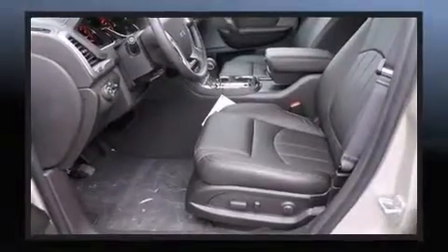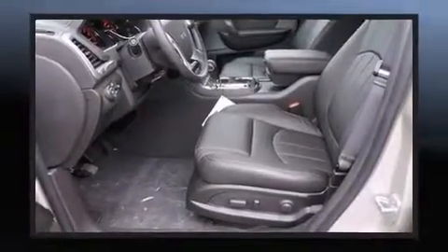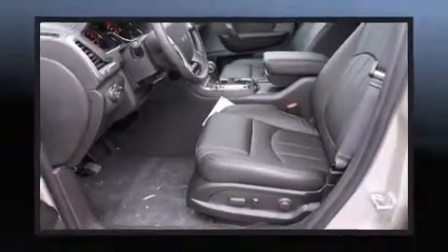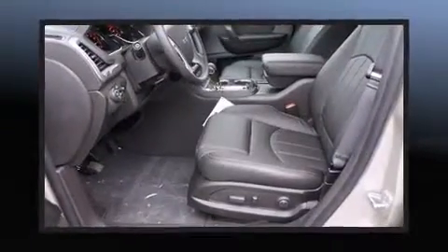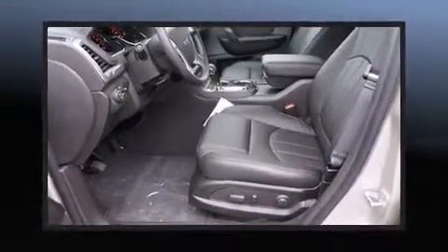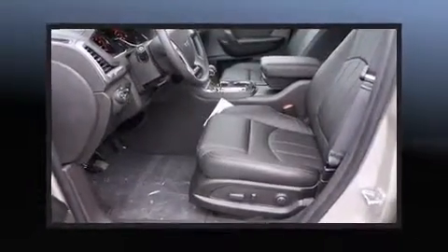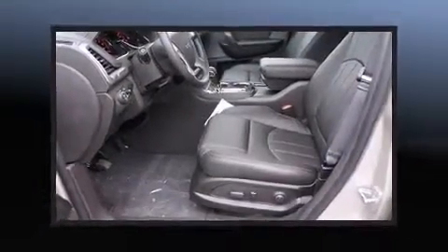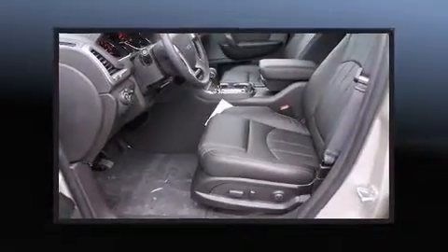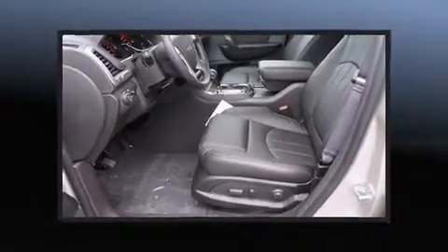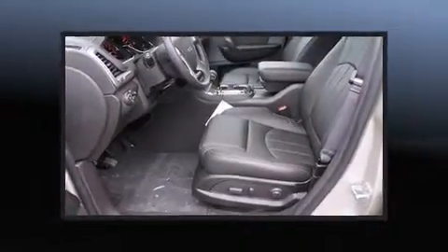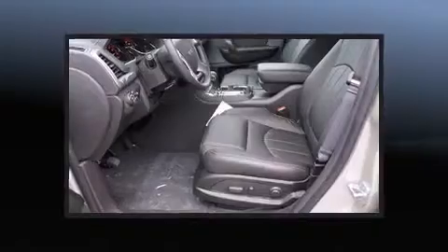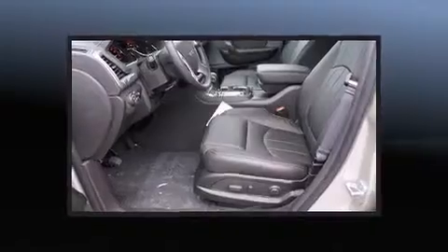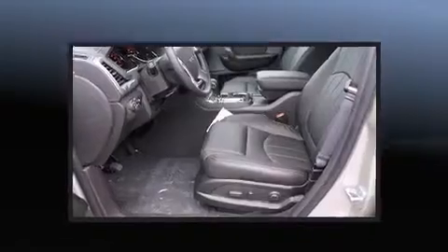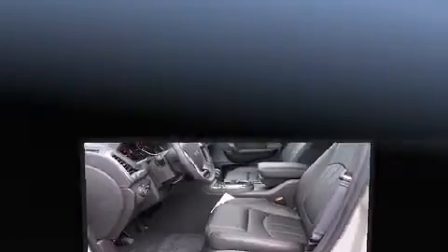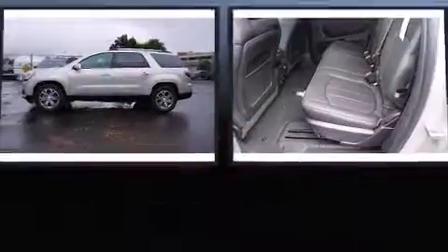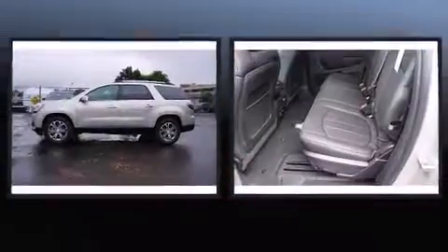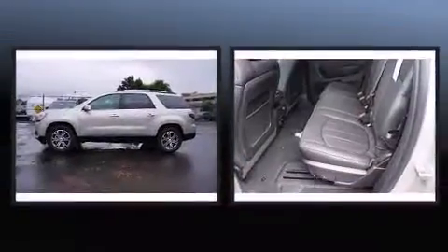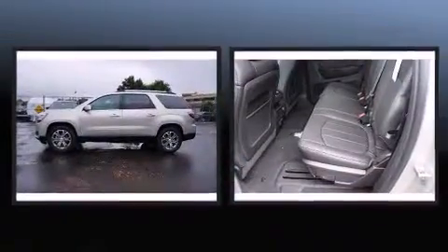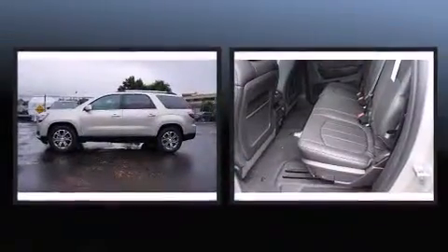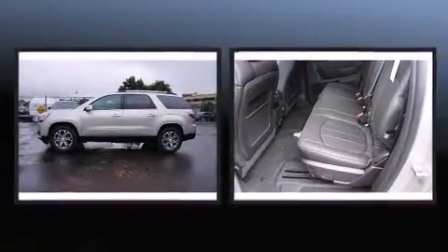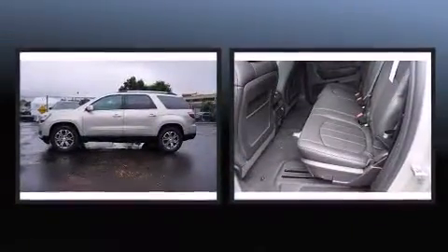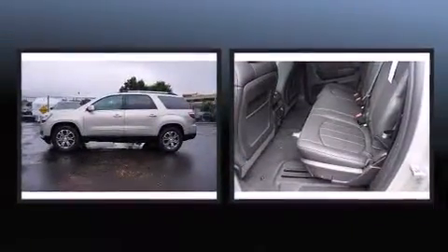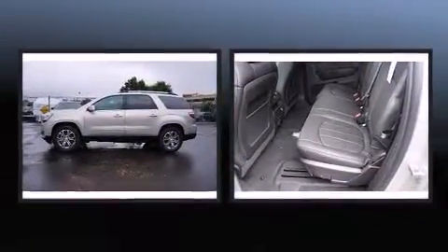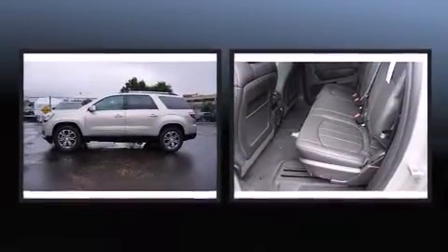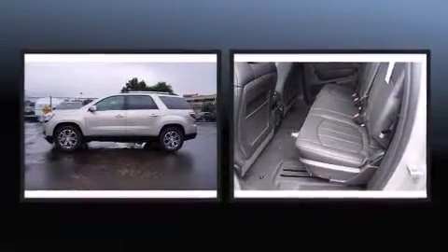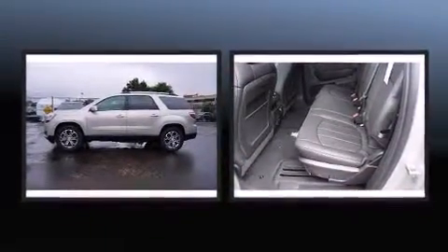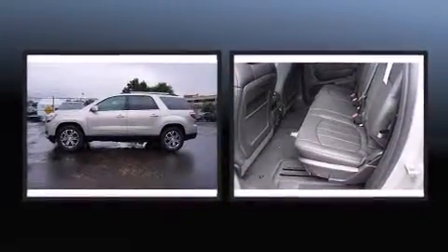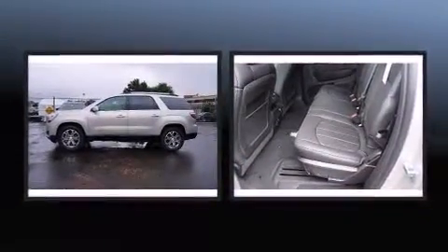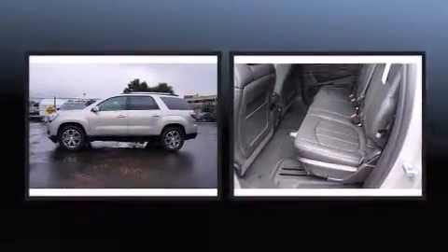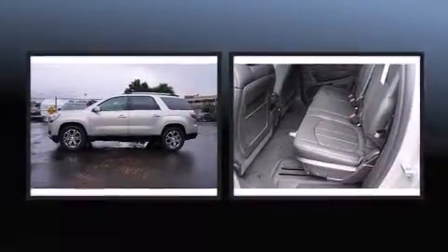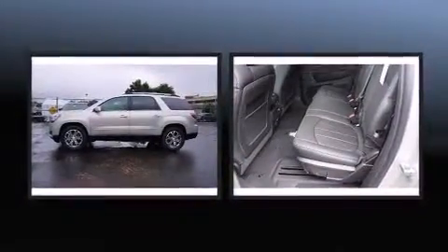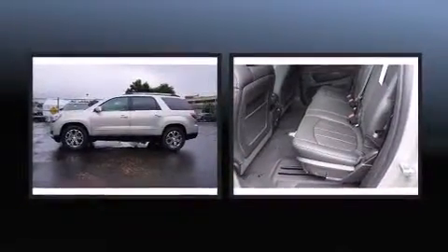Backseat passengers will appreciate the rear audio controls, allowing them to make easy adjustments to the stereo system.